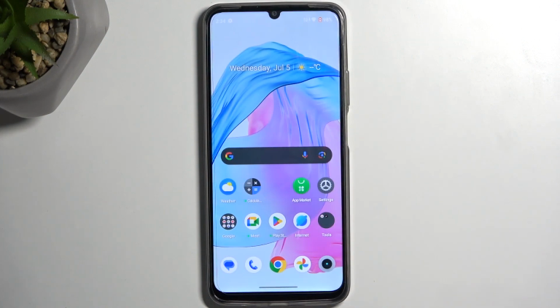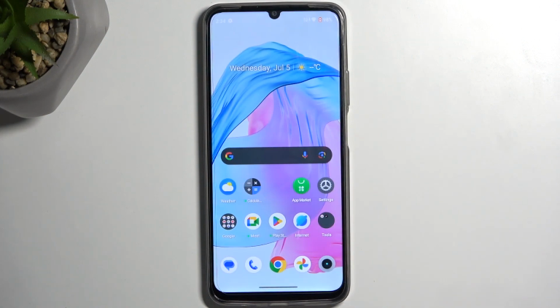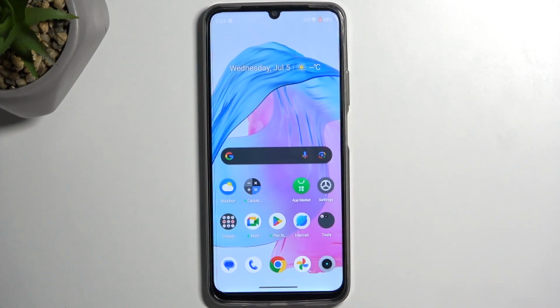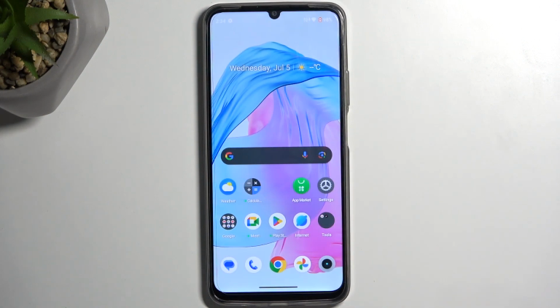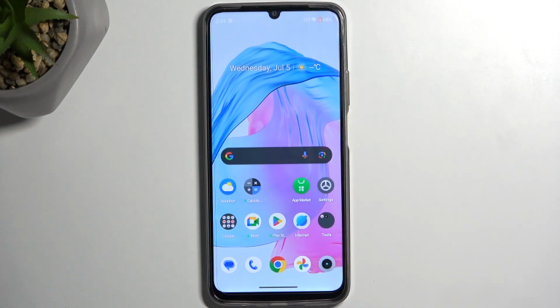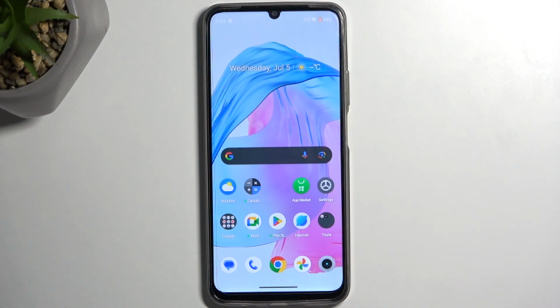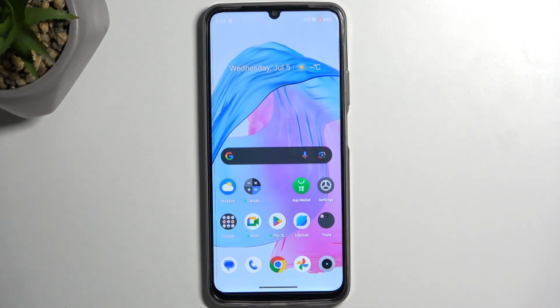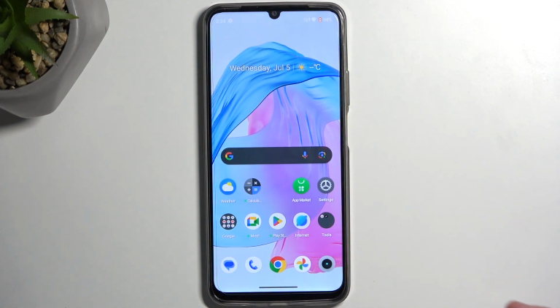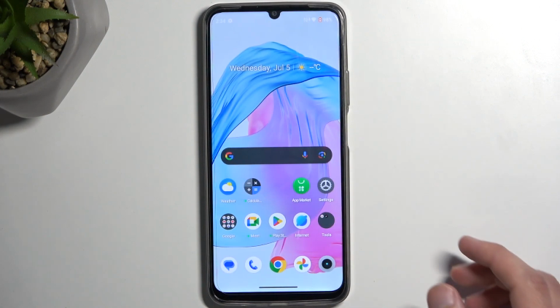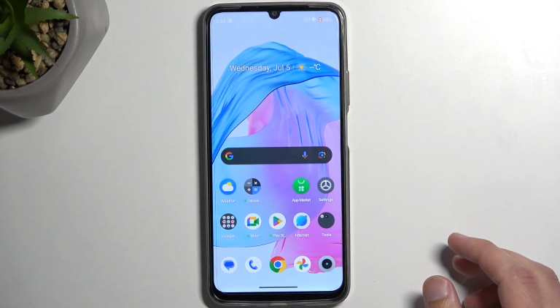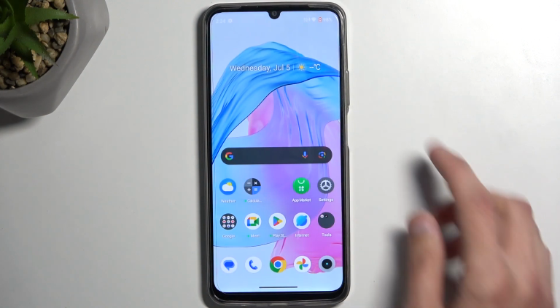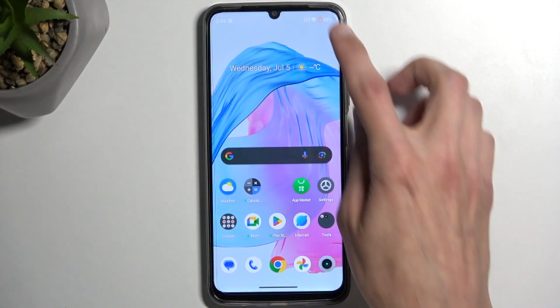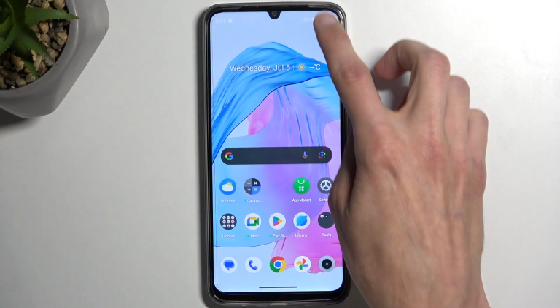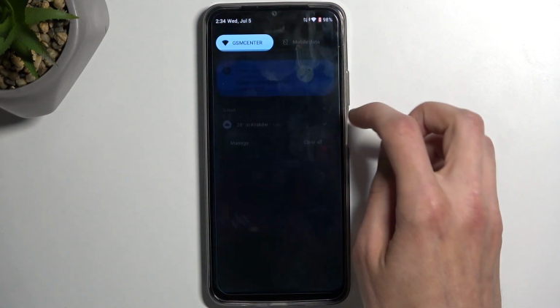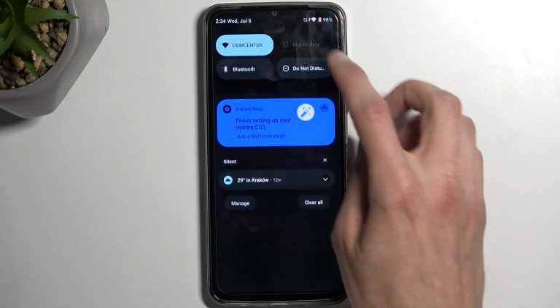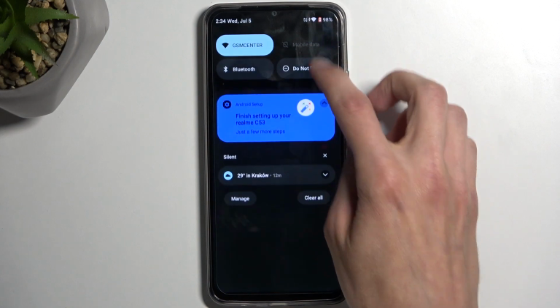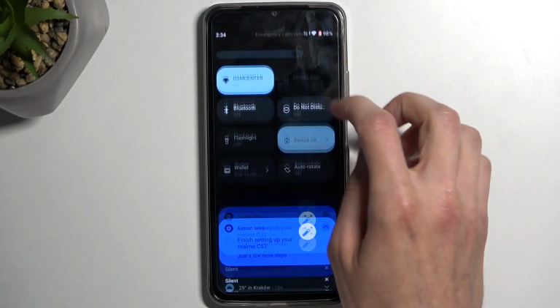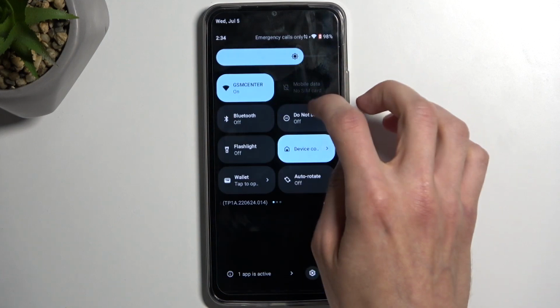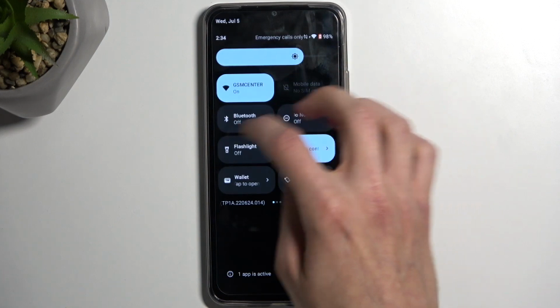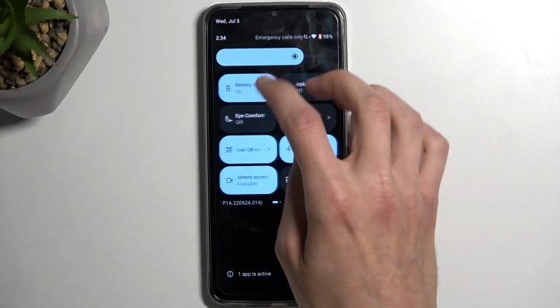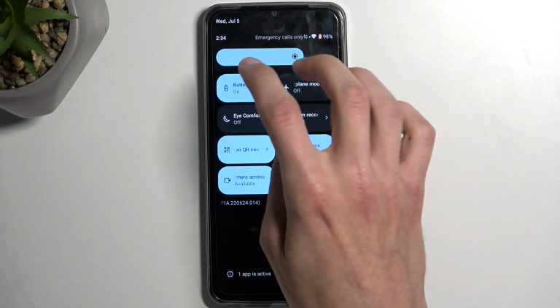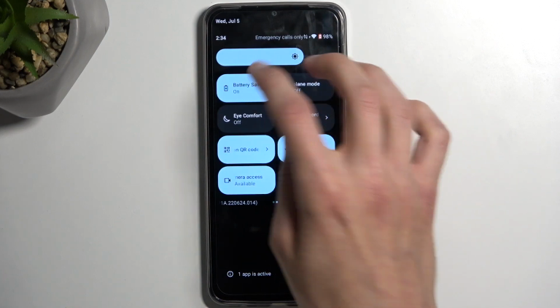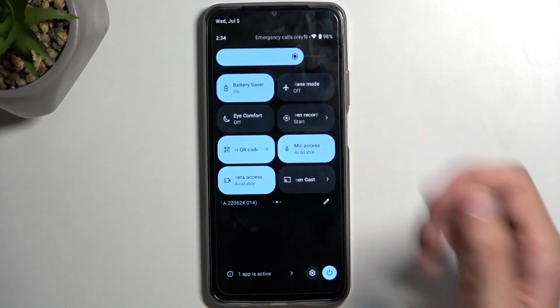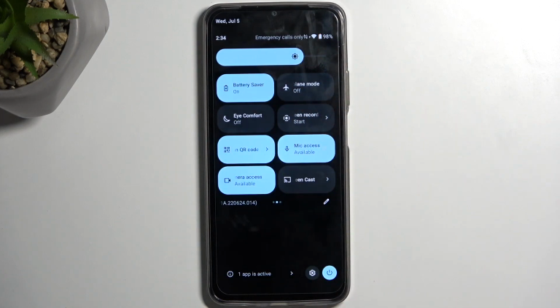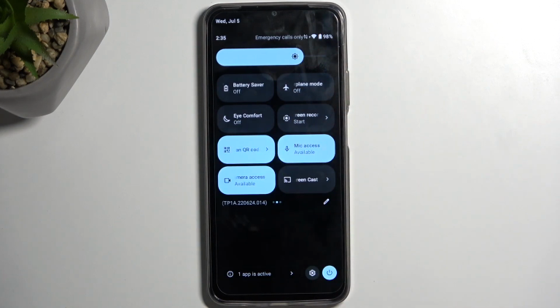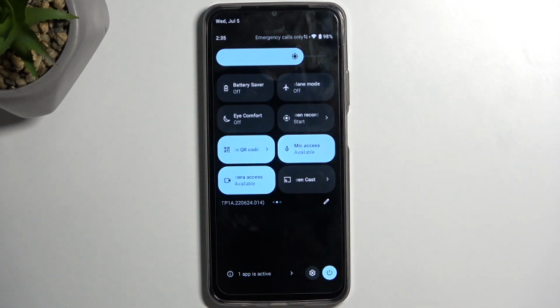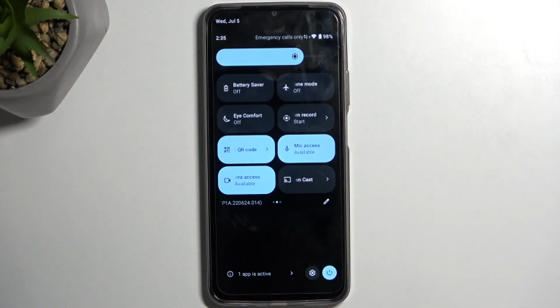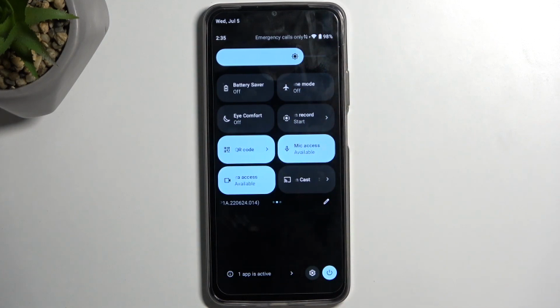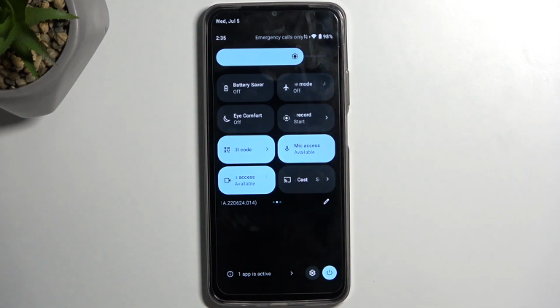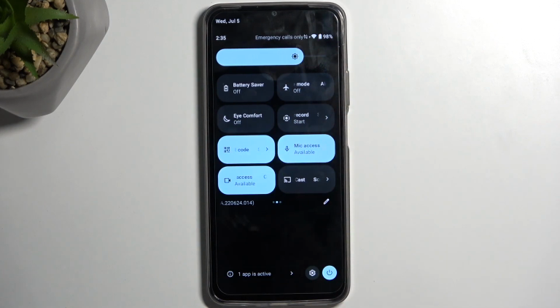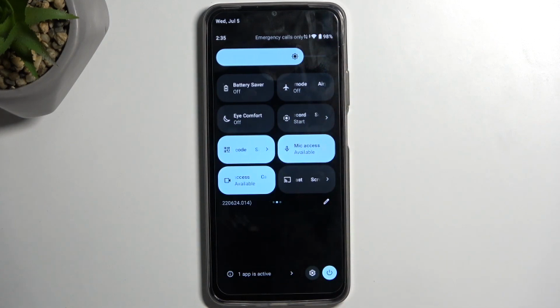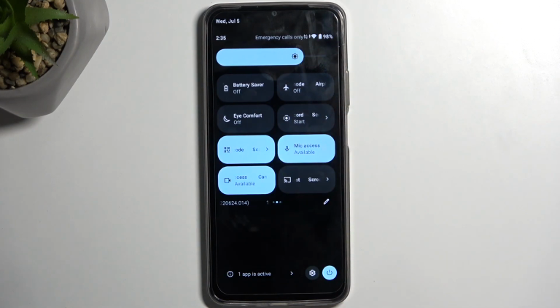Now, once you're done with this mode and you want to turn it off, just find the toggle once again and tap on it — and now it's off.